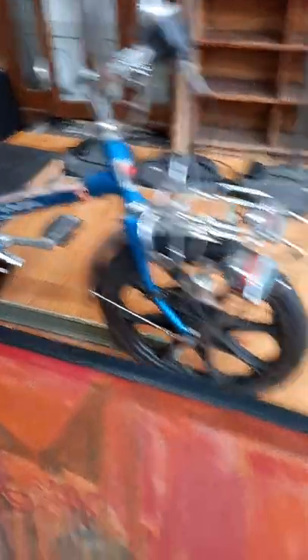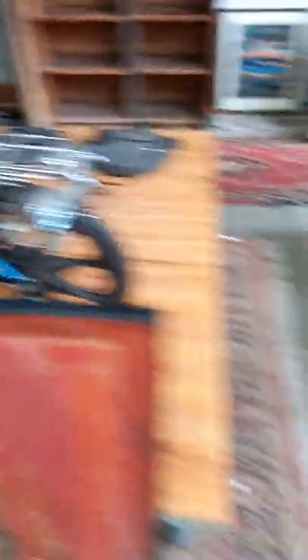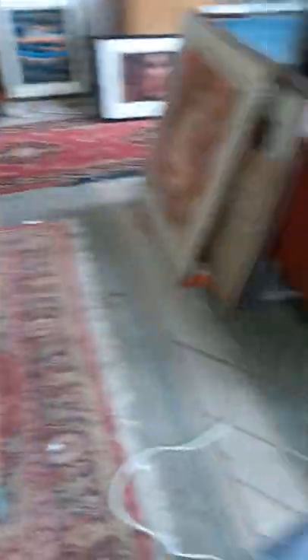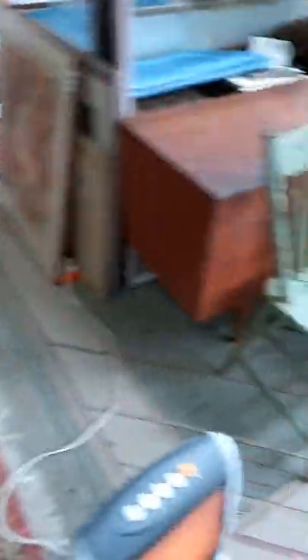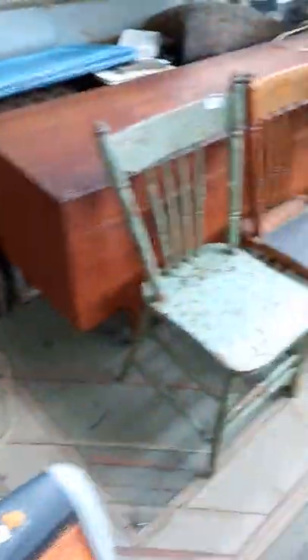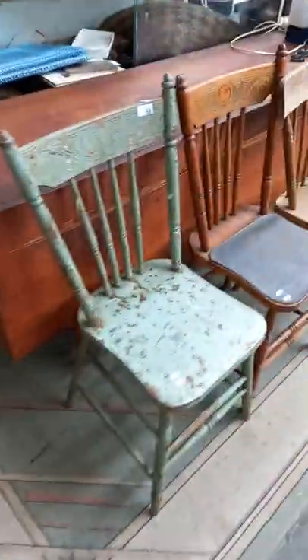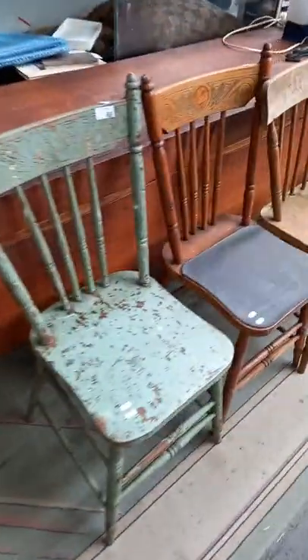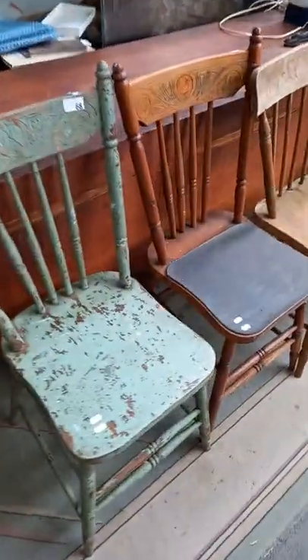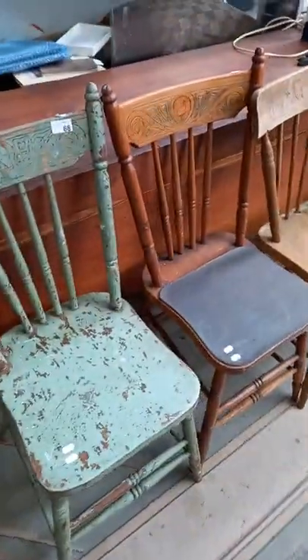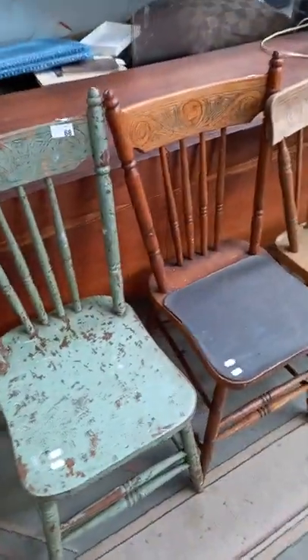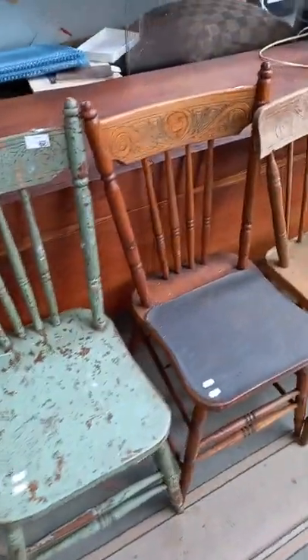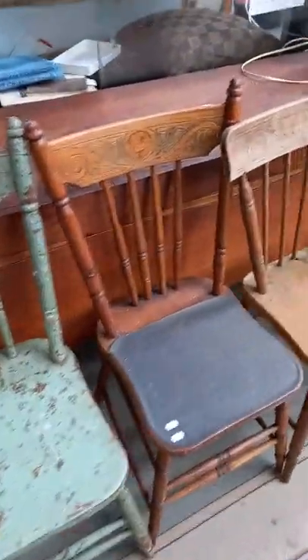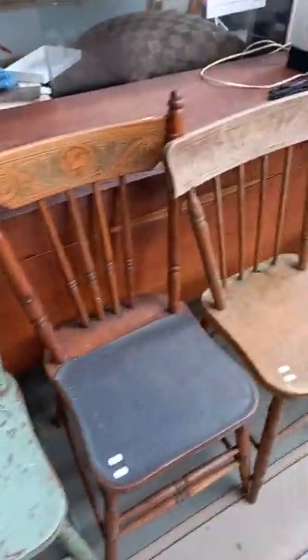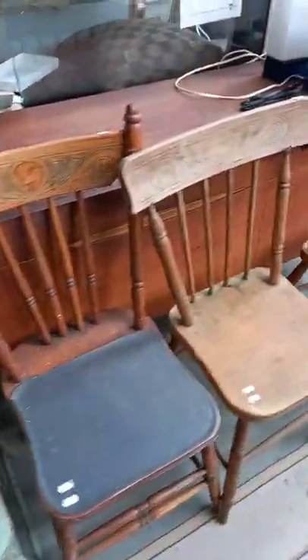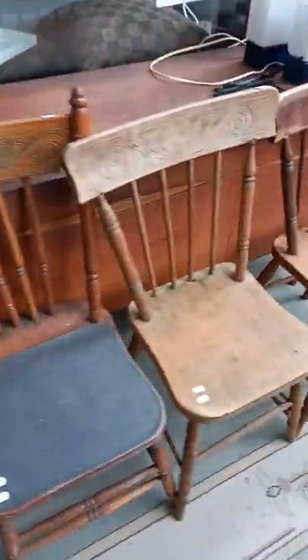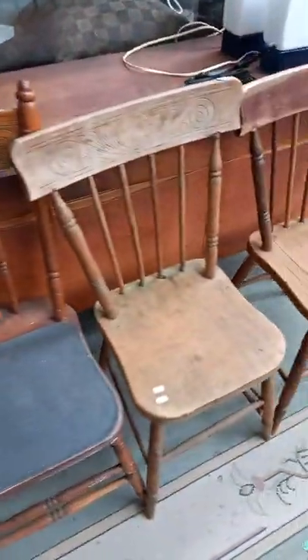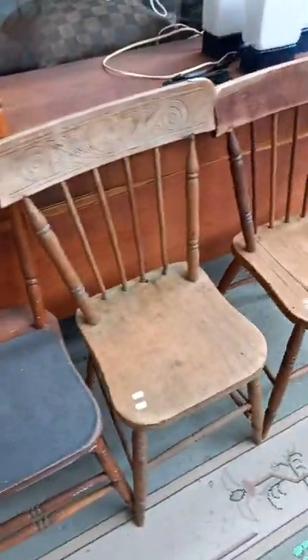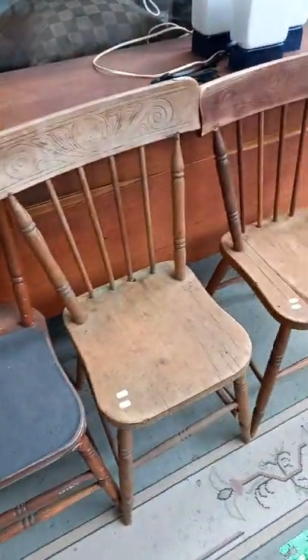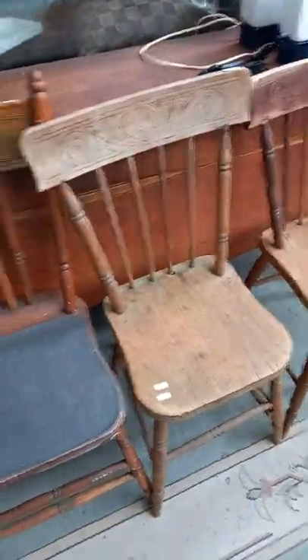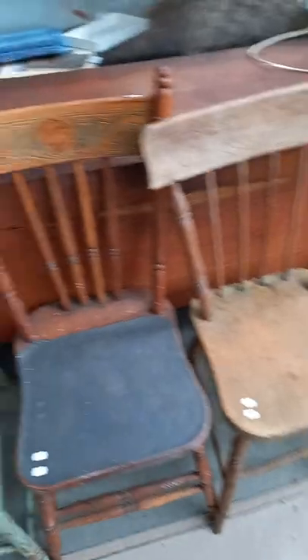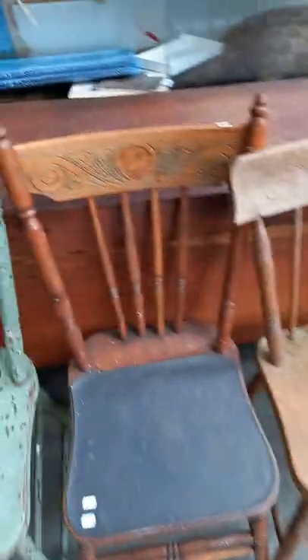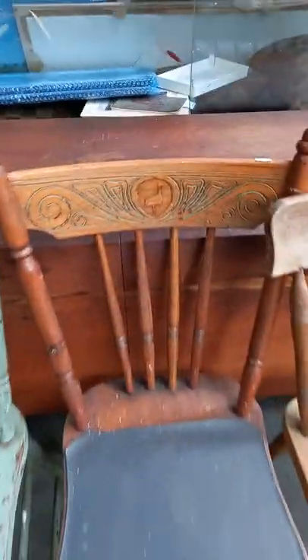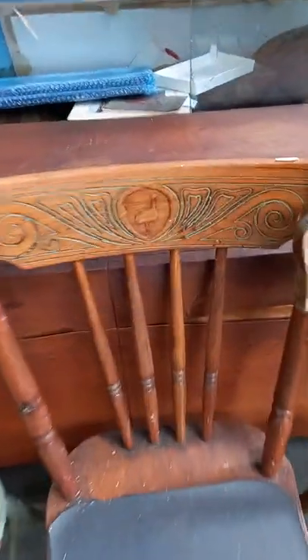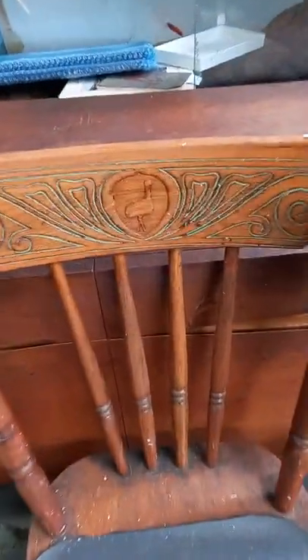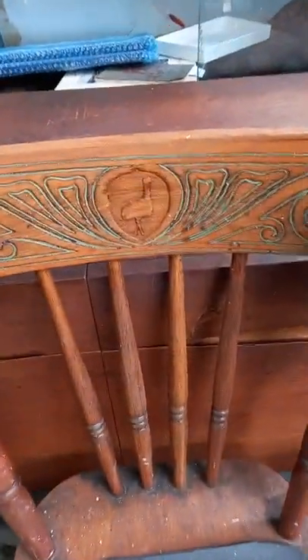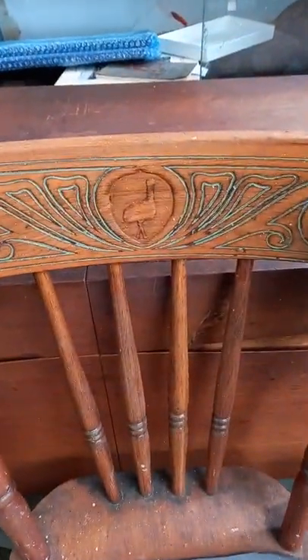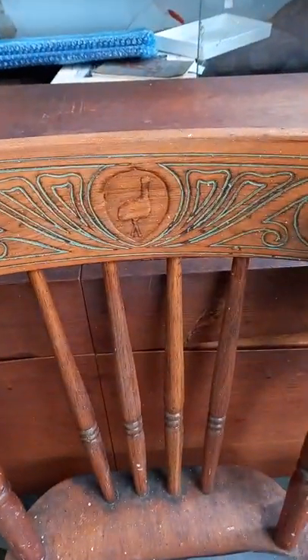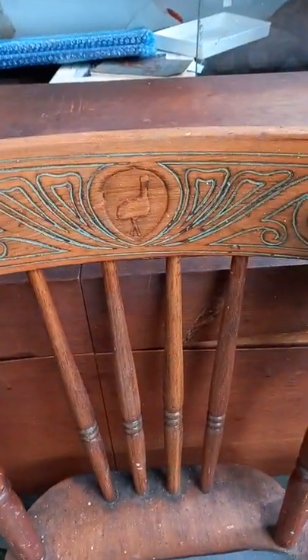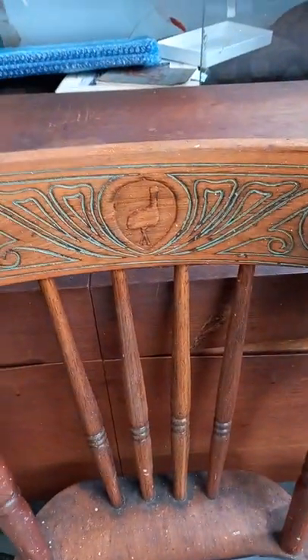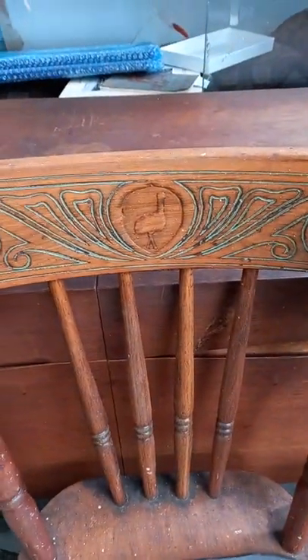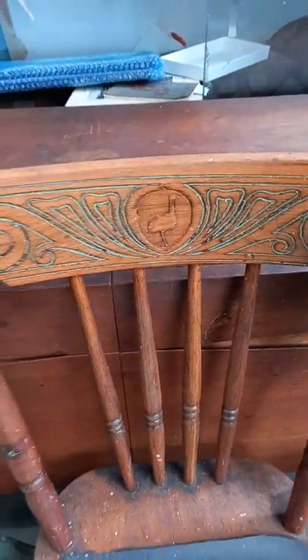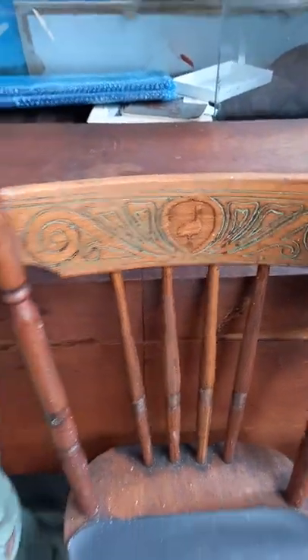Nice little set of four — two pairs actually — of emu back chairs. Unusual little sort of emu backs pressed into them.